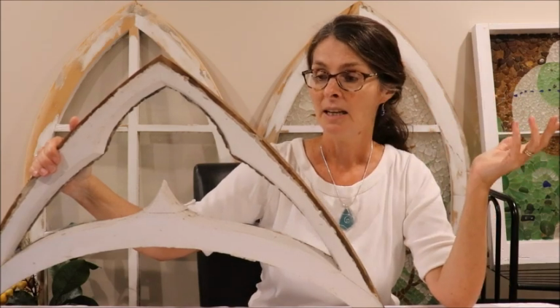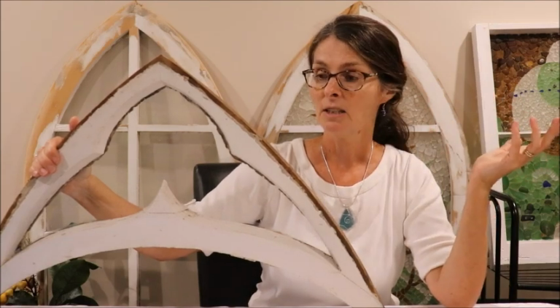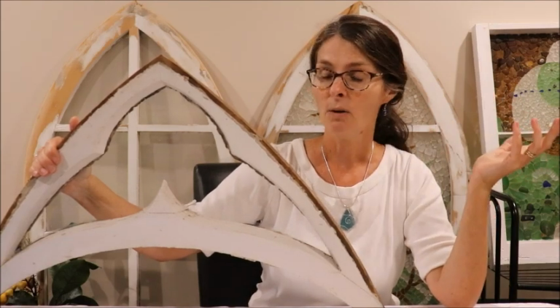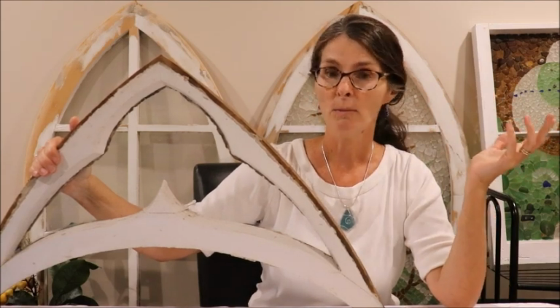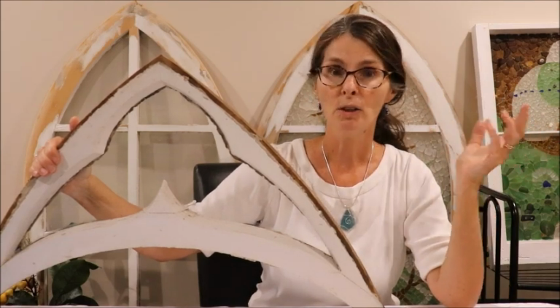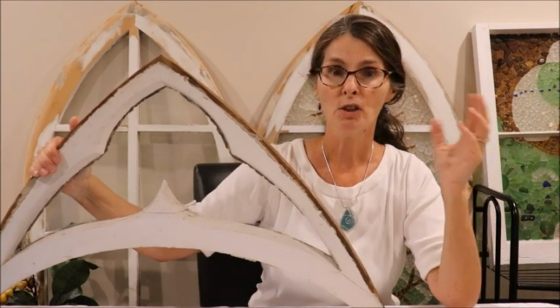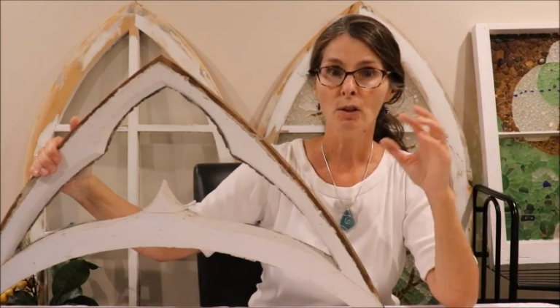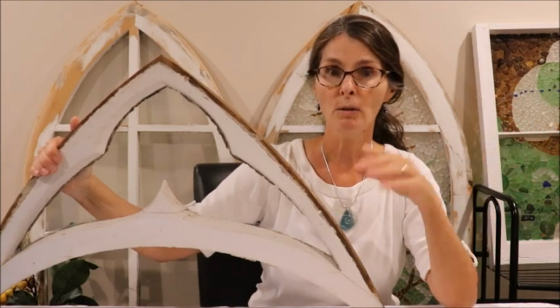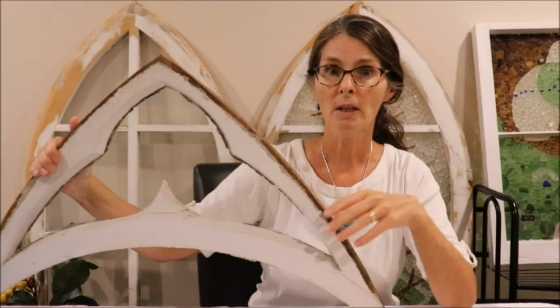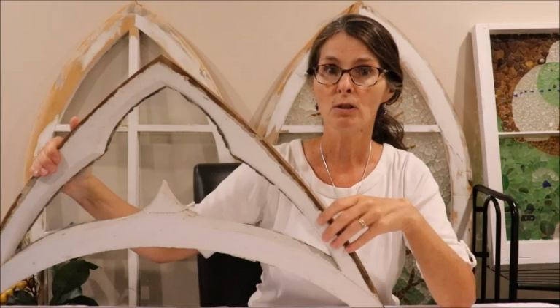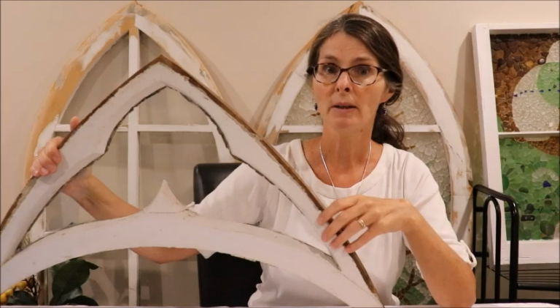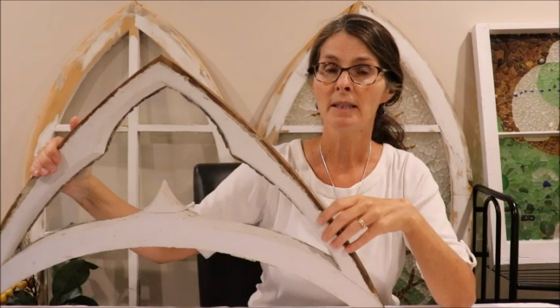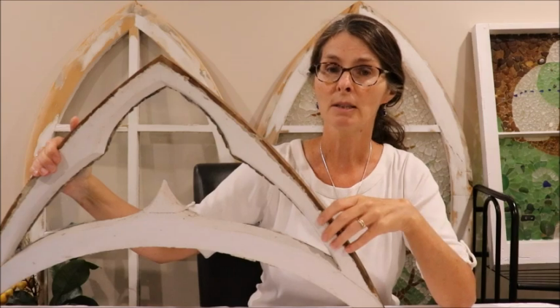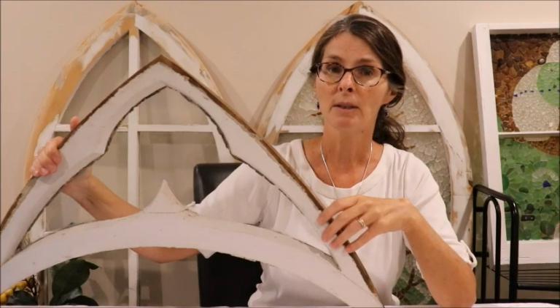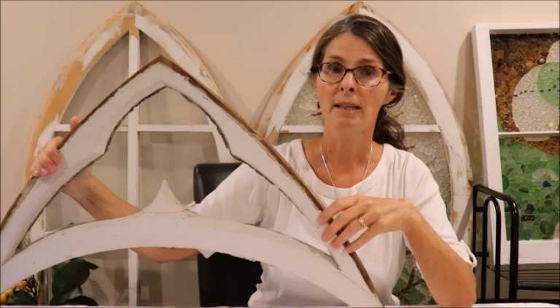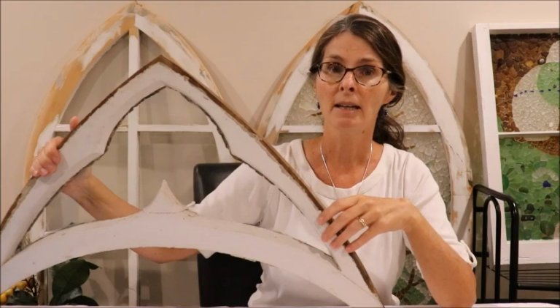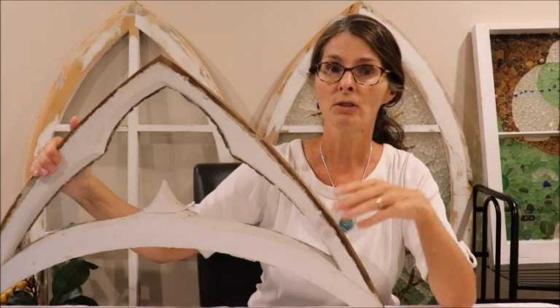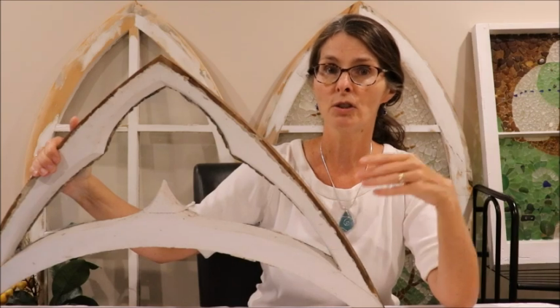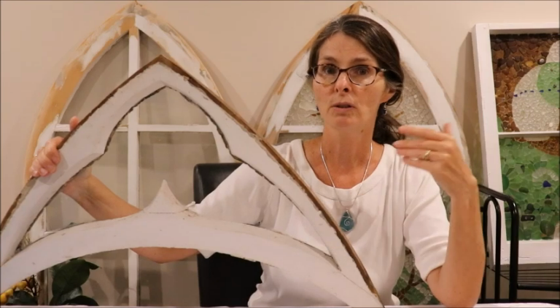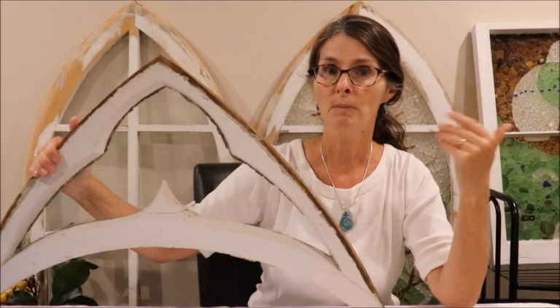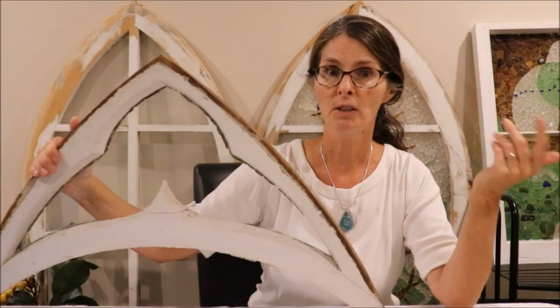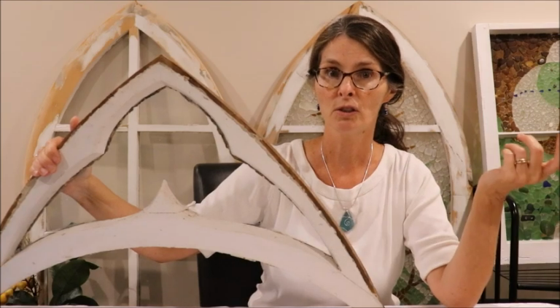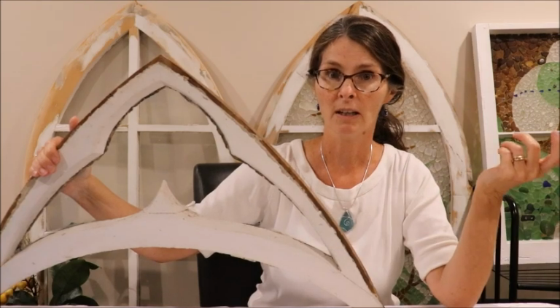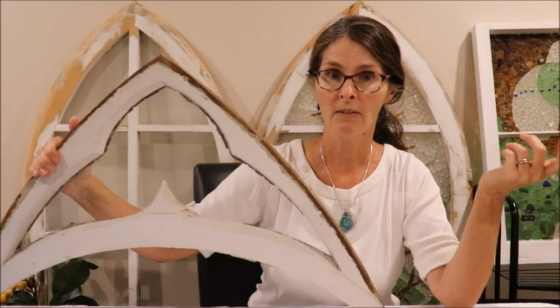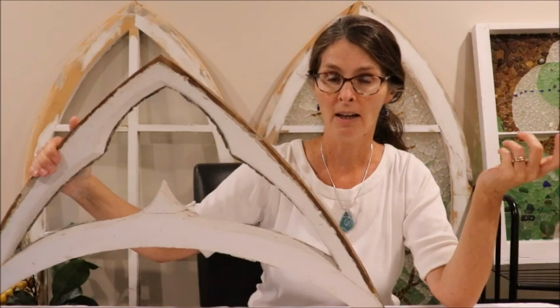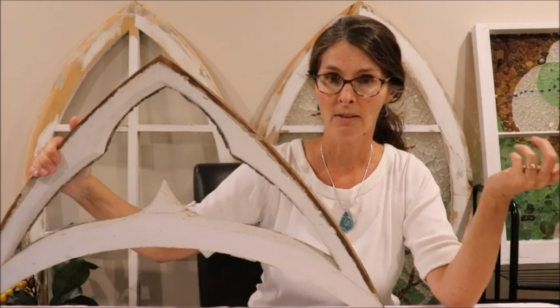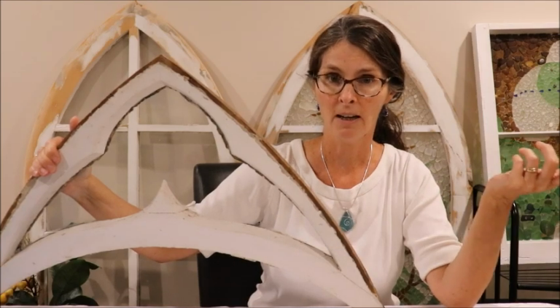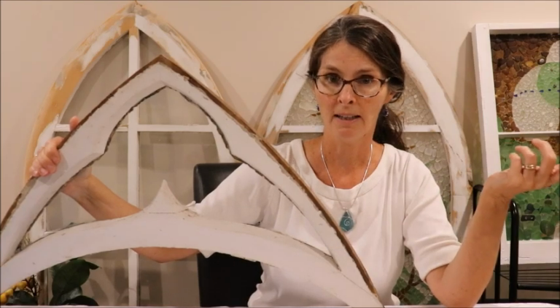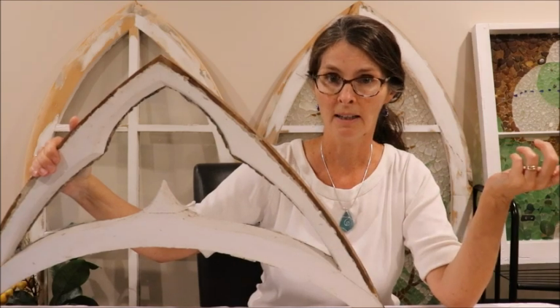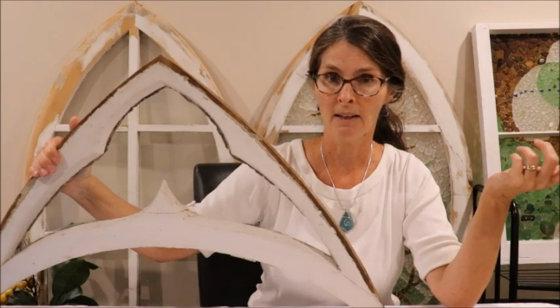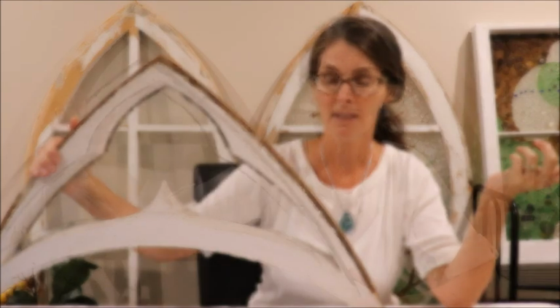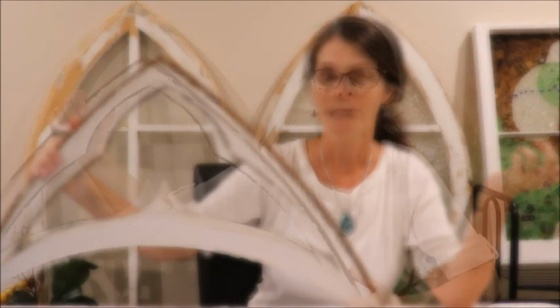Today I'm going to show you what I'm going to do to create a sea glass mosaic in this one, and then I'll show you pictures of the other nine that I've done.